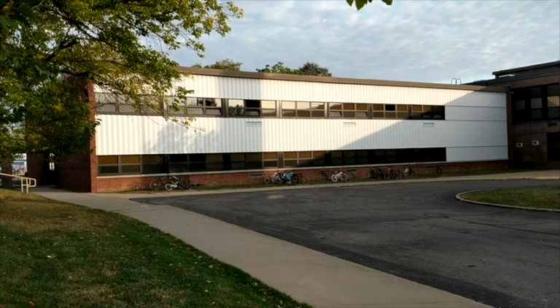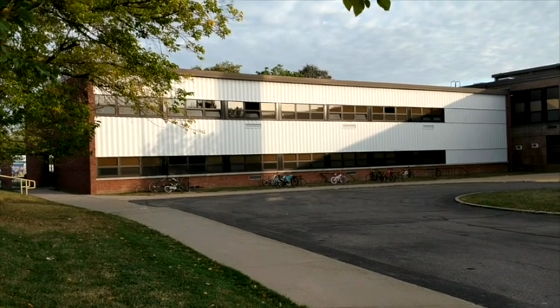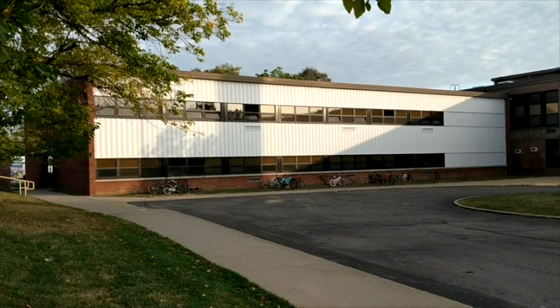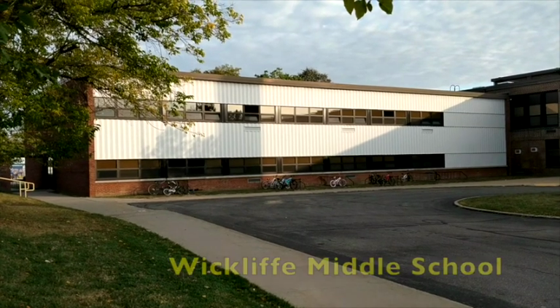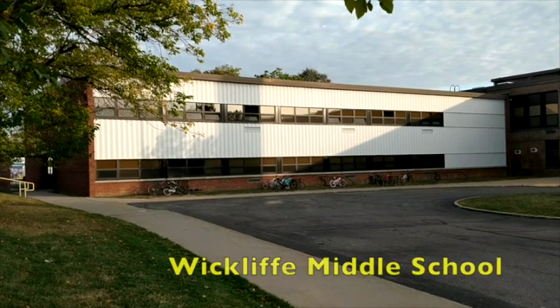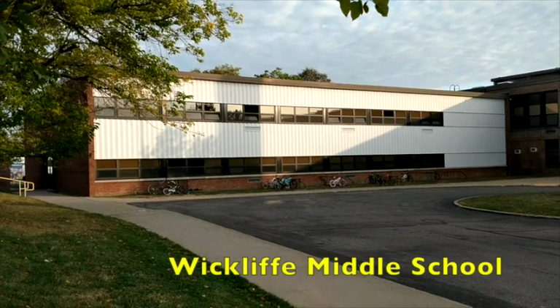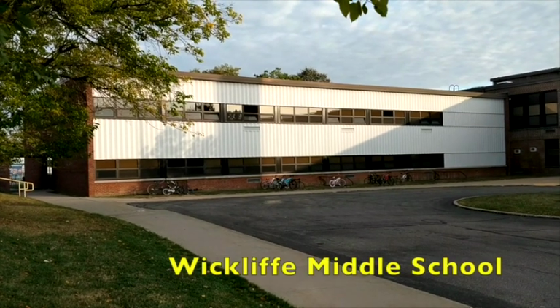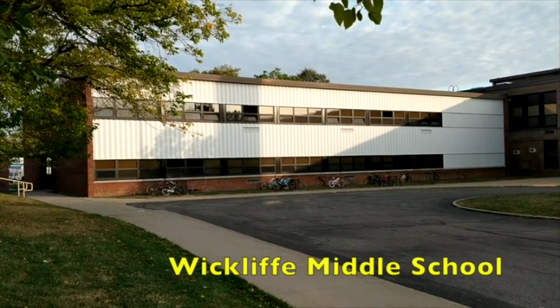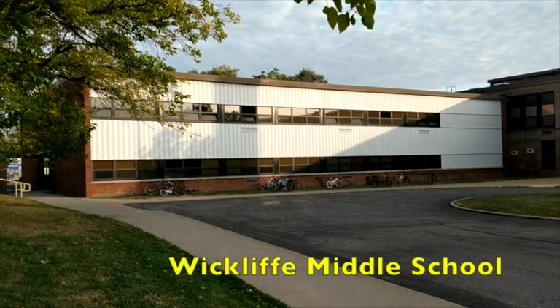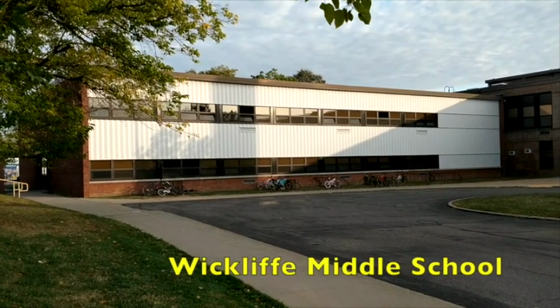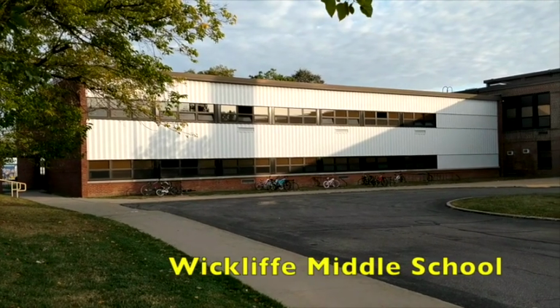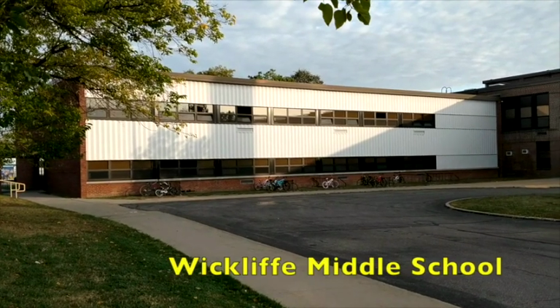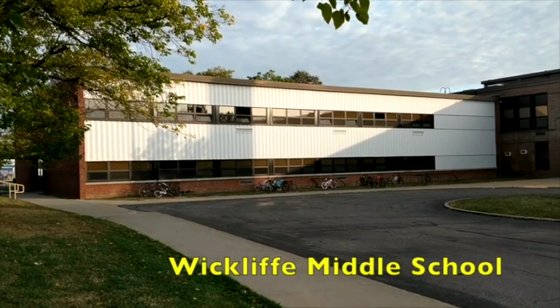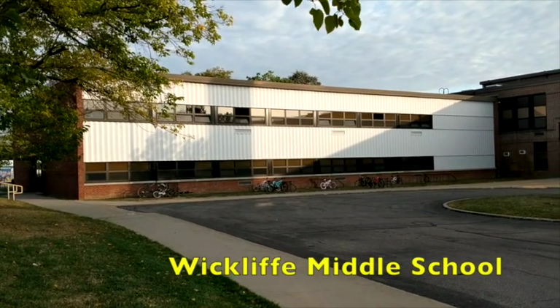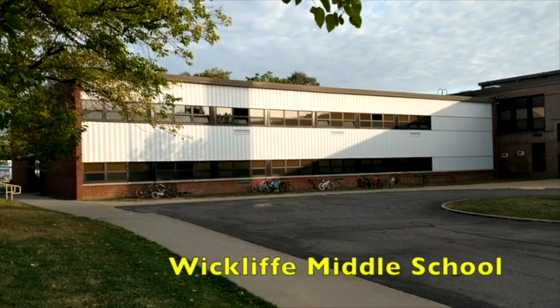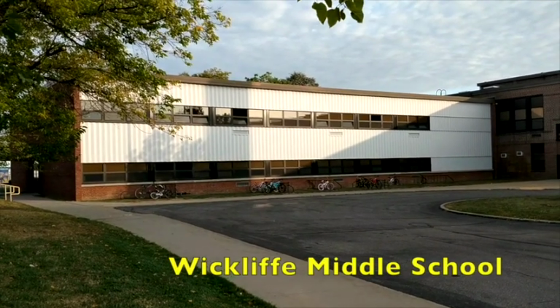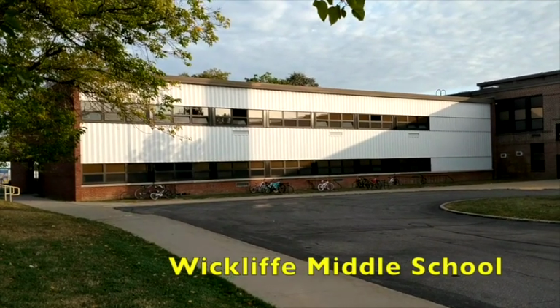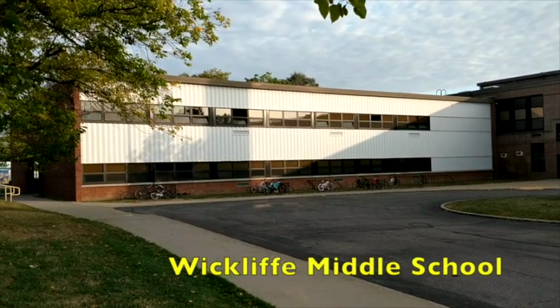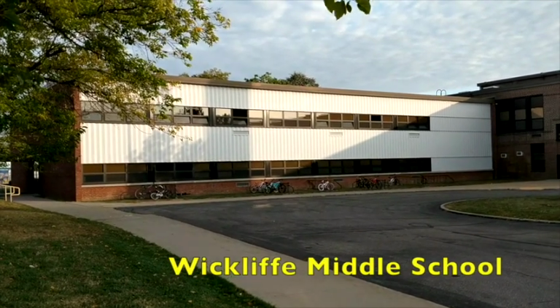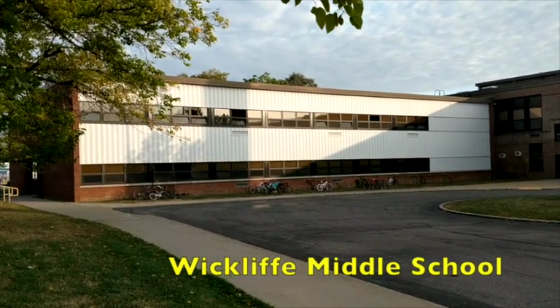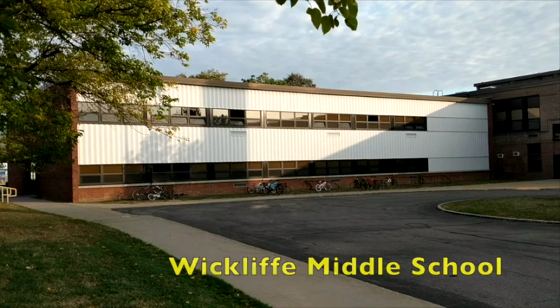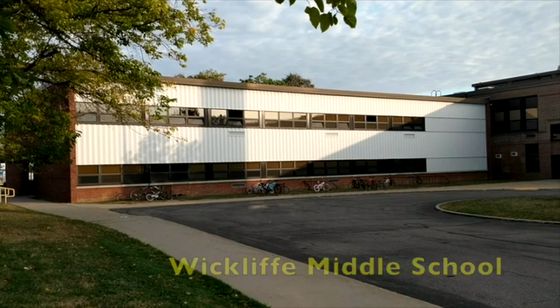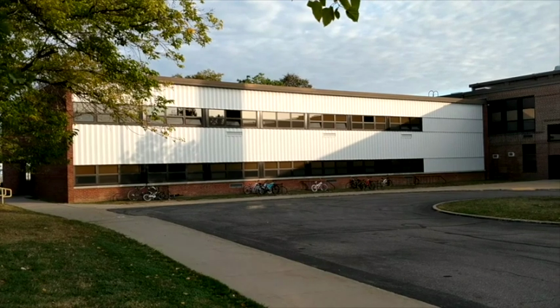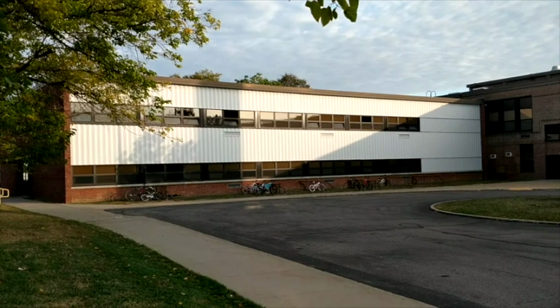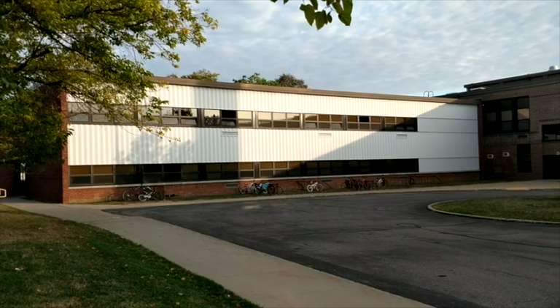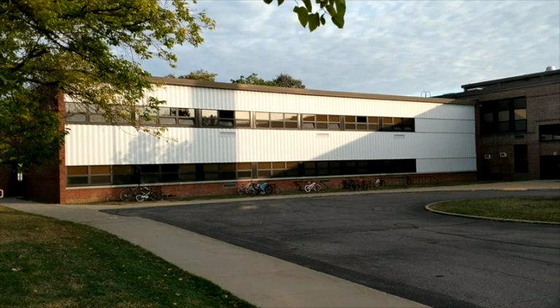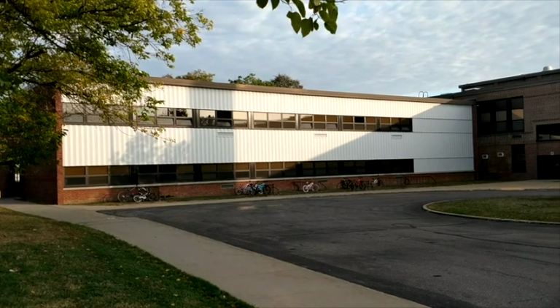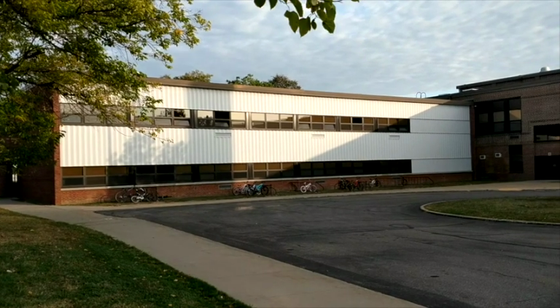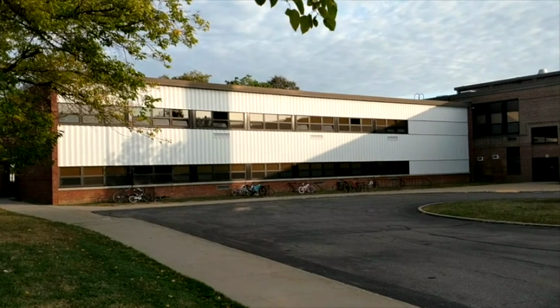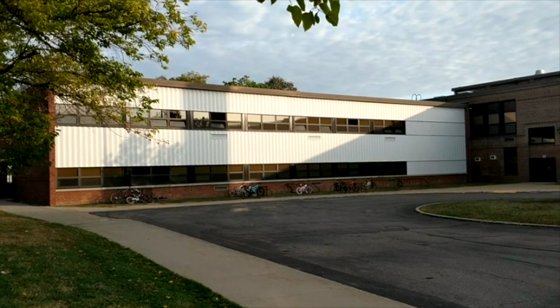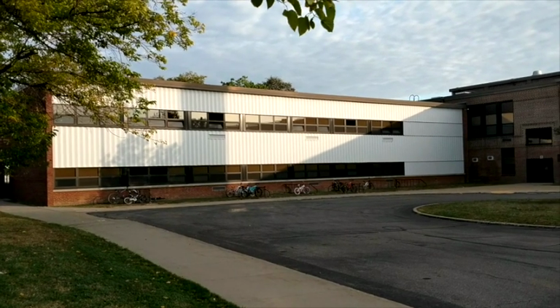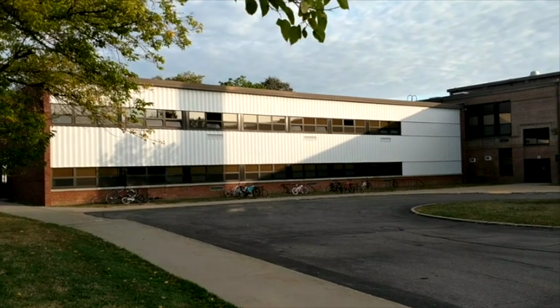Hello and welcome to Wycliffe Middle School. This is Brad Lyre, Director of Business Operations and Human Resources for the Wycliffe City Schools.